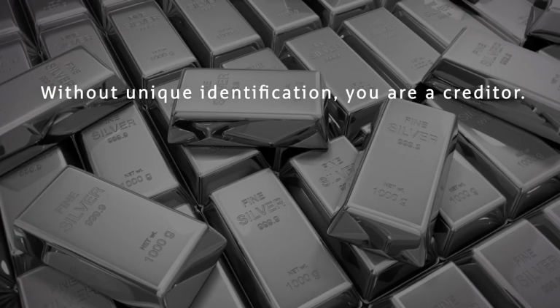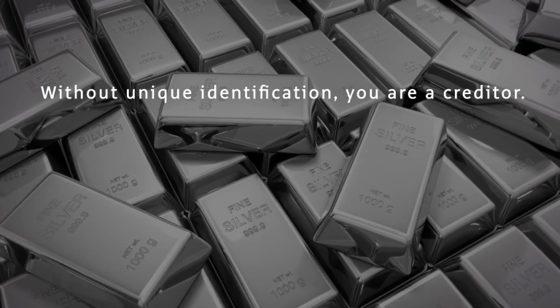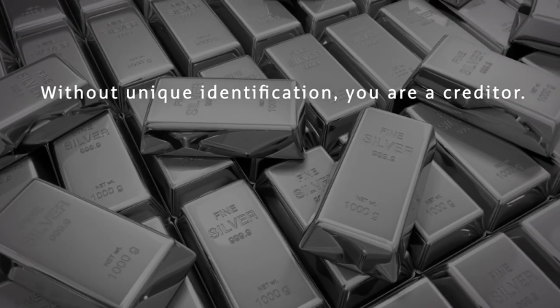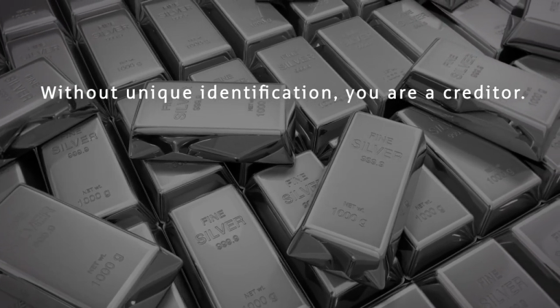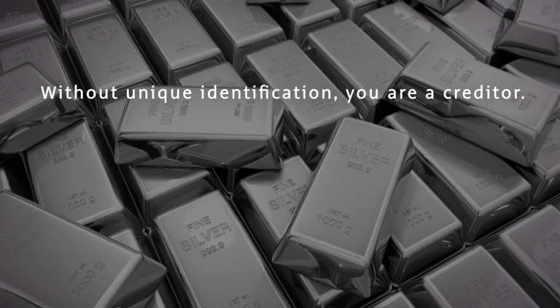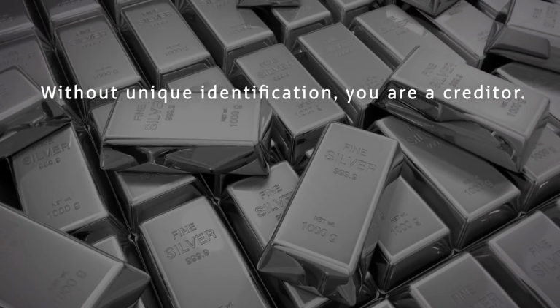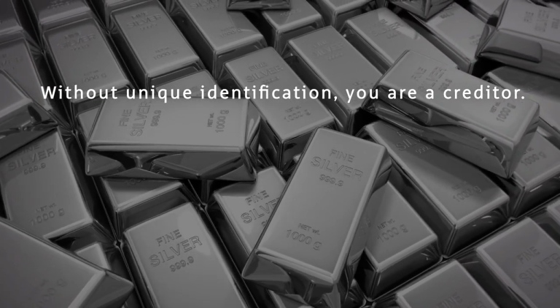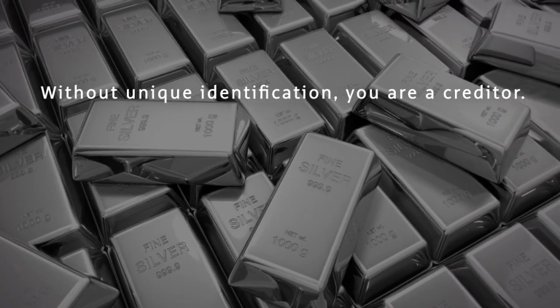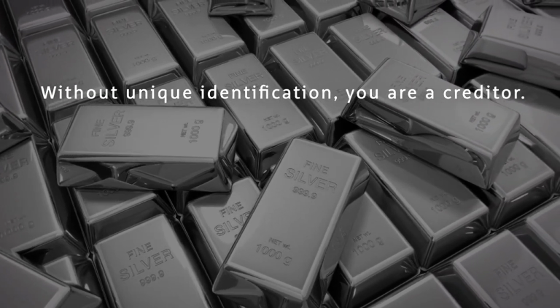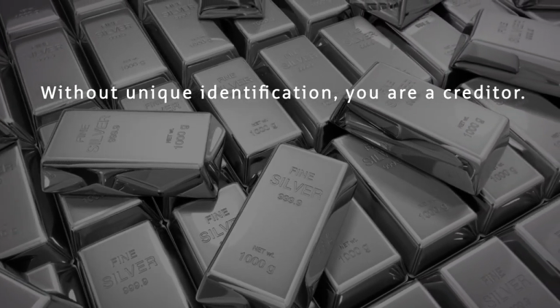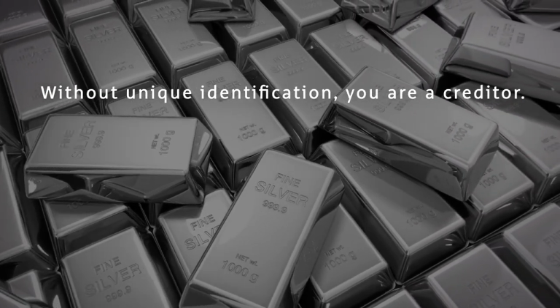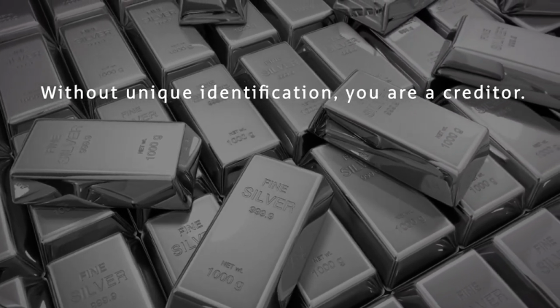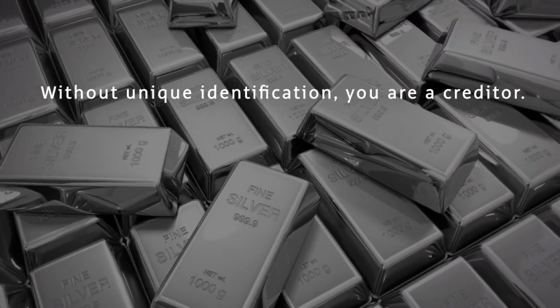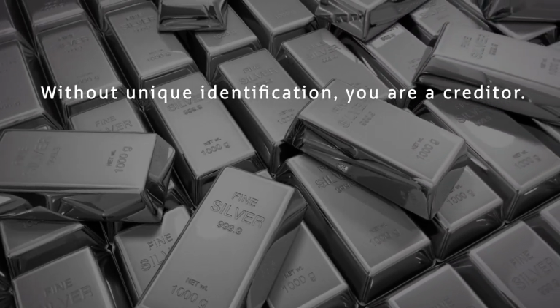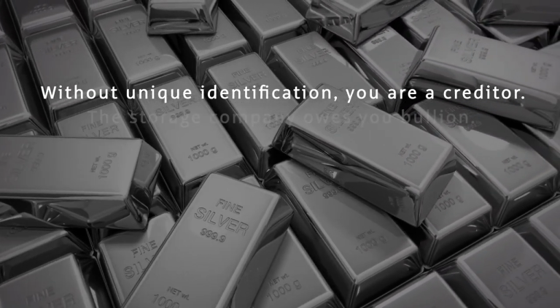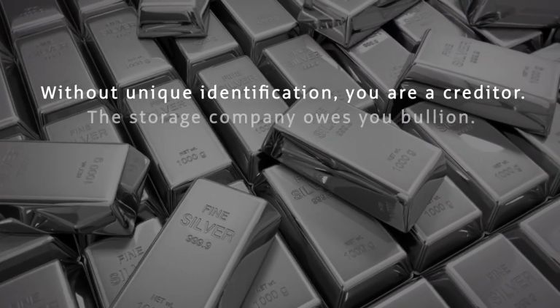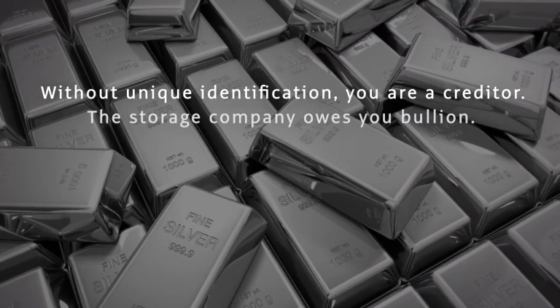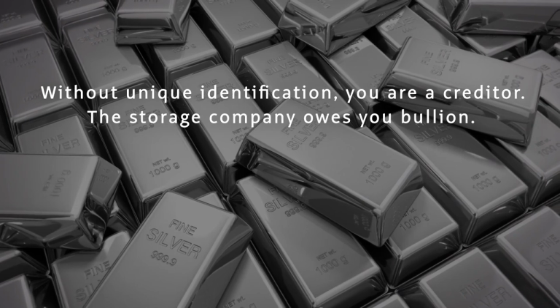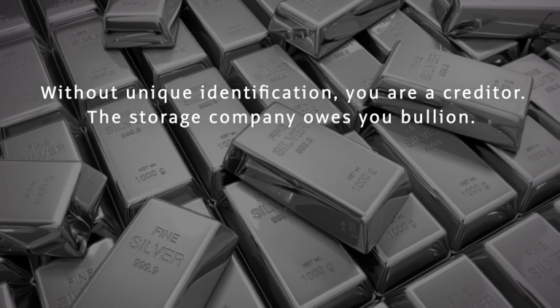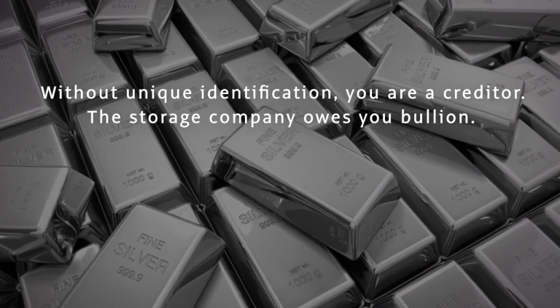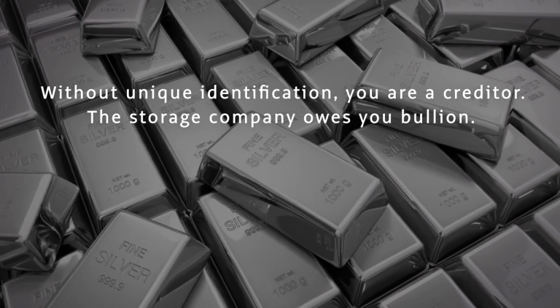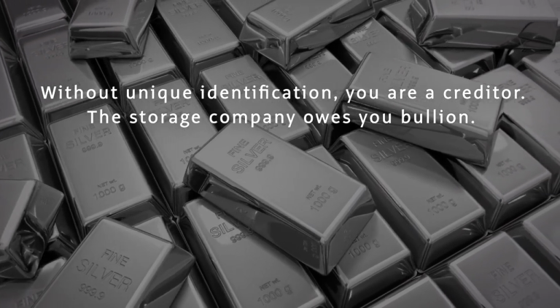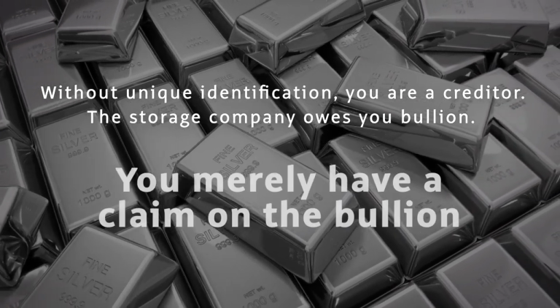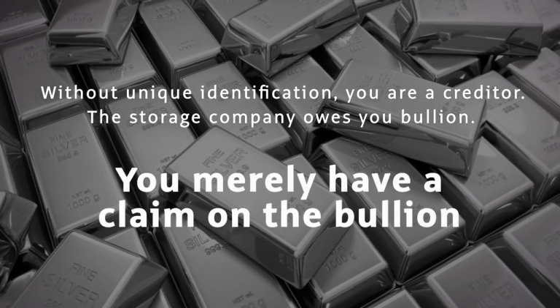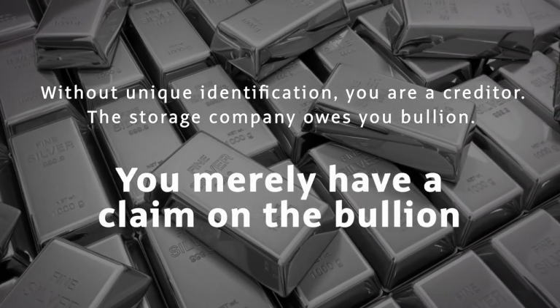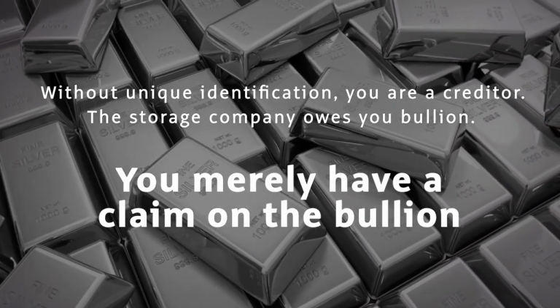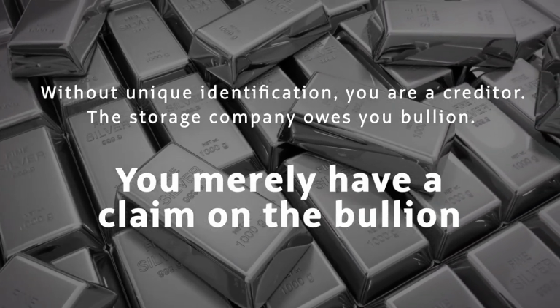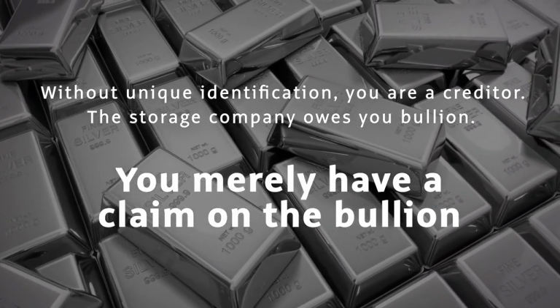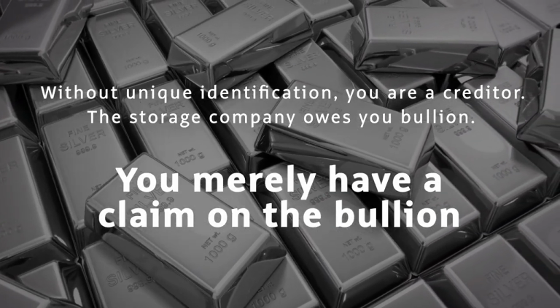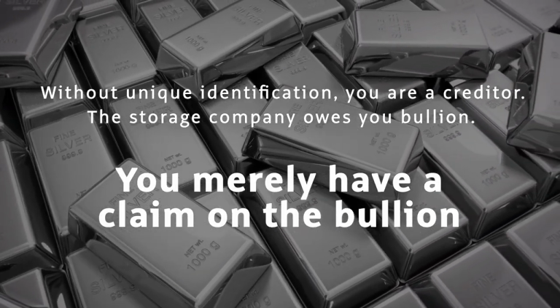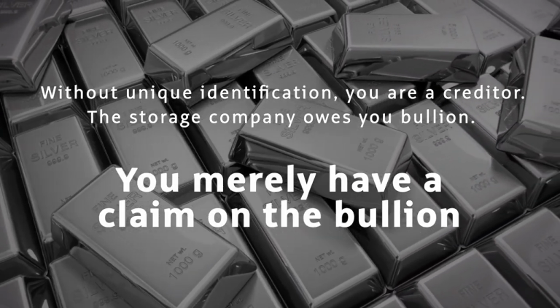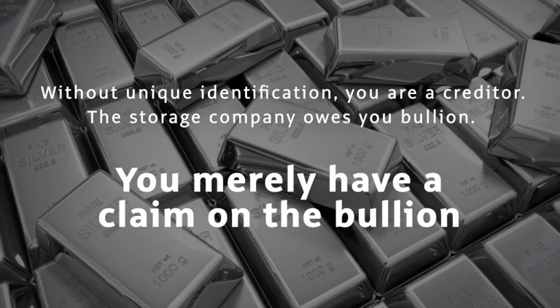Such storage programs make you a creditor. The storage company owes you bullion — you merely have a claim on the bullion.